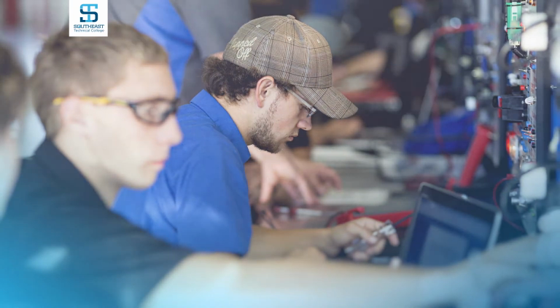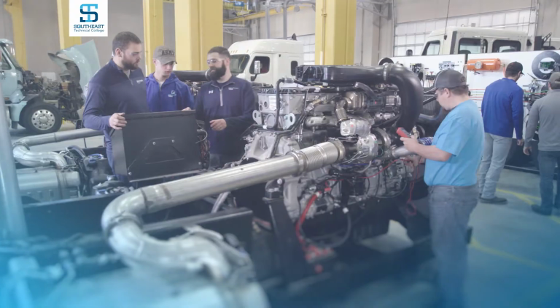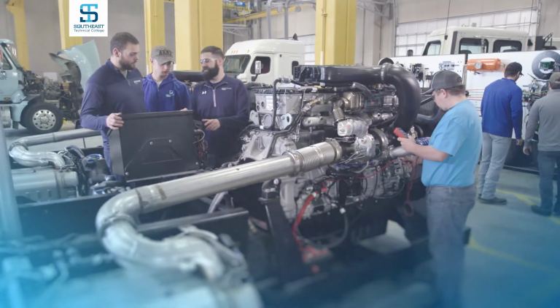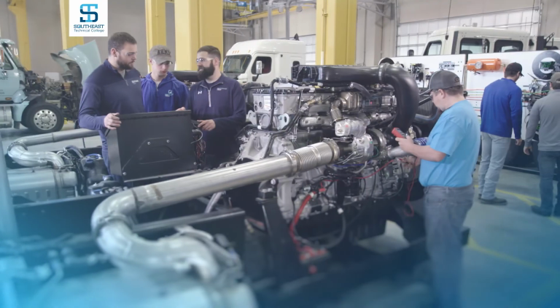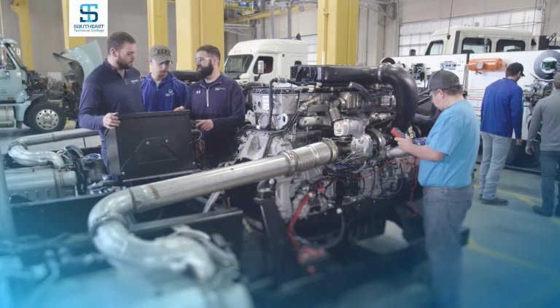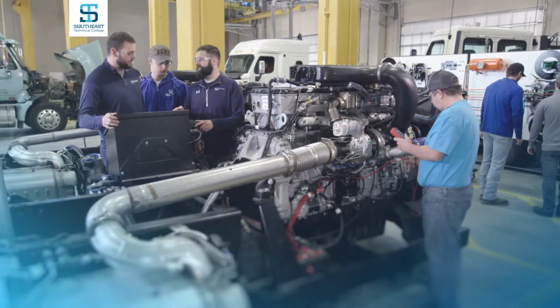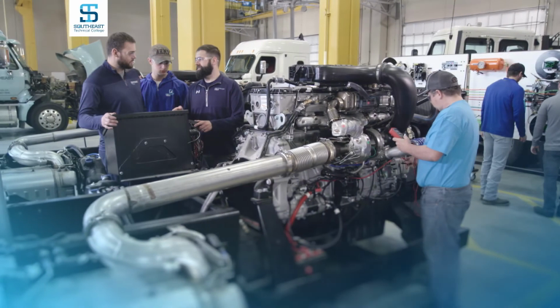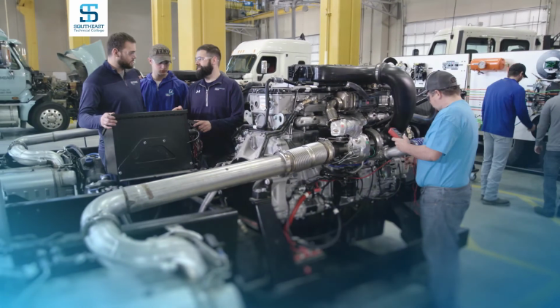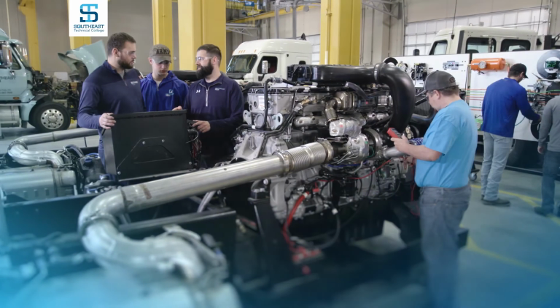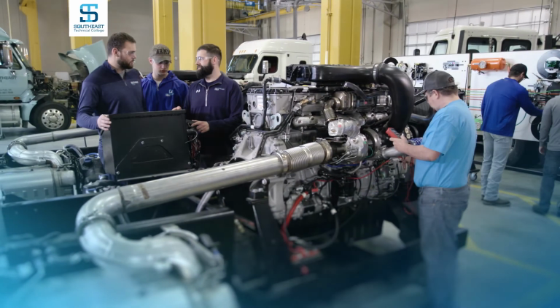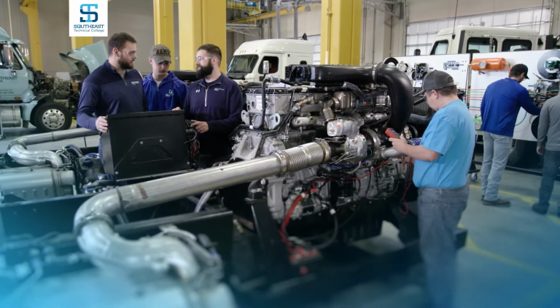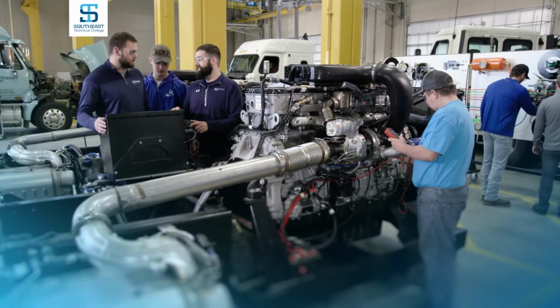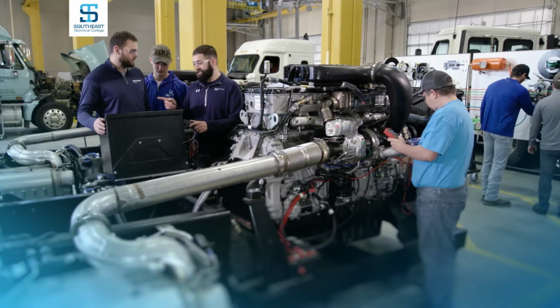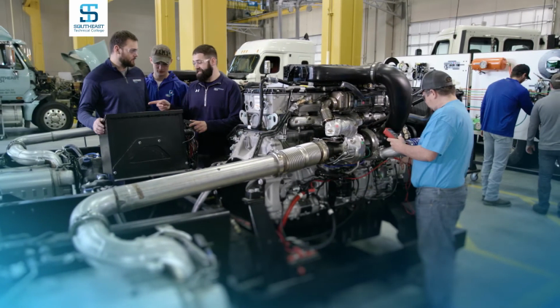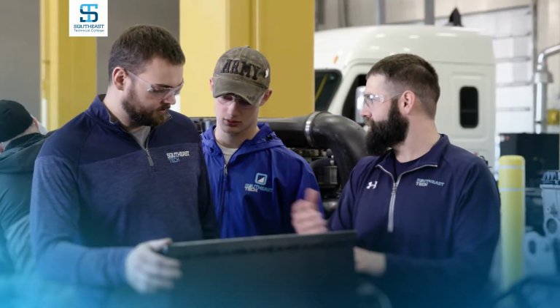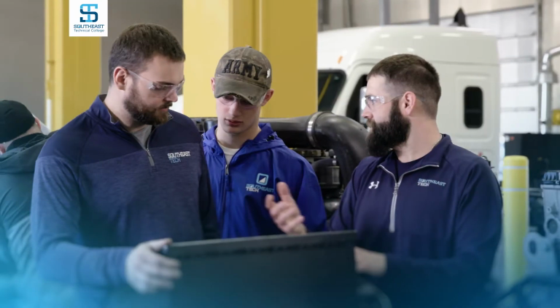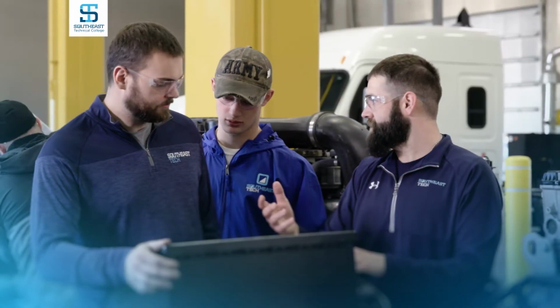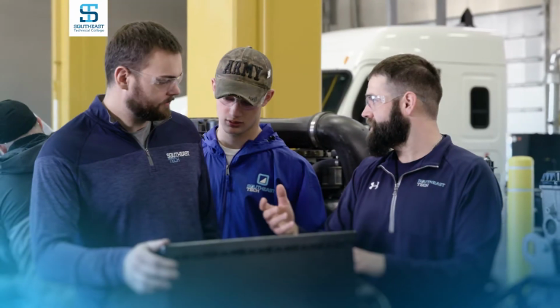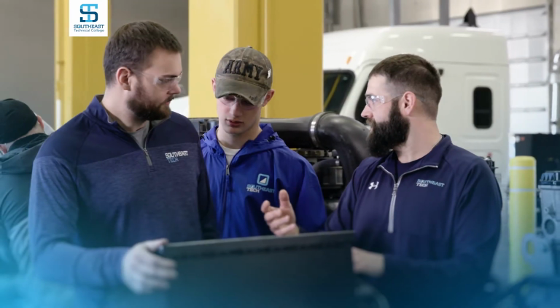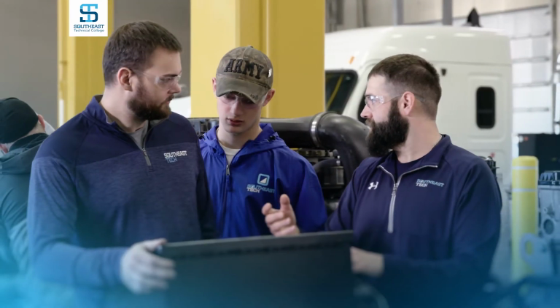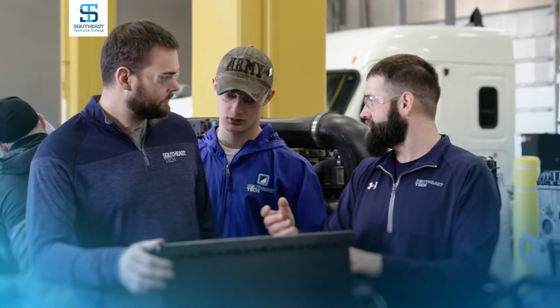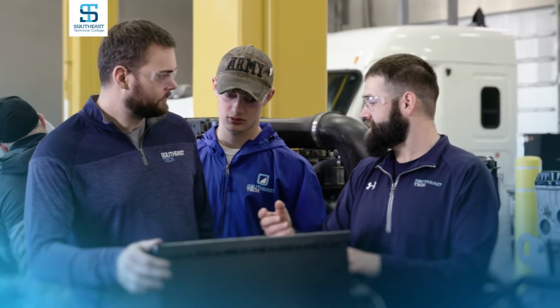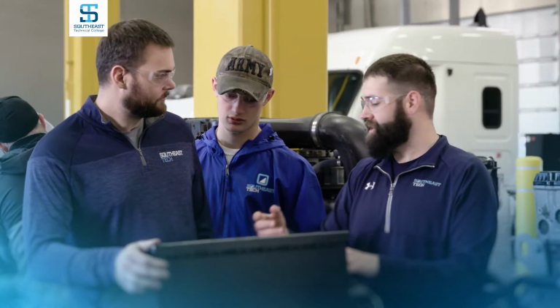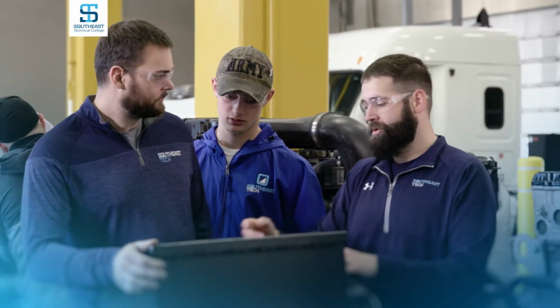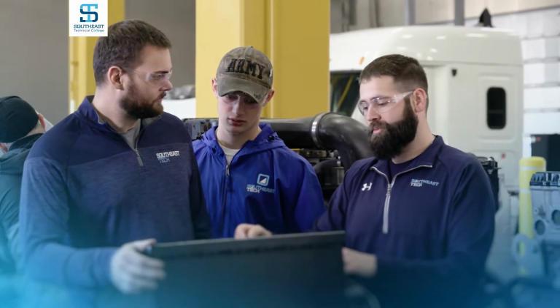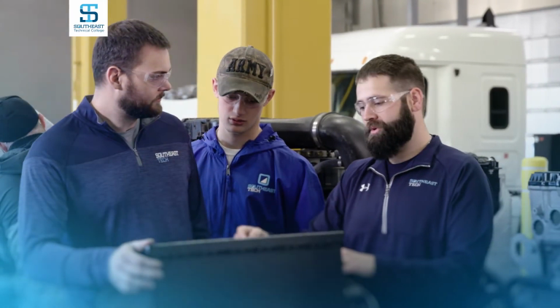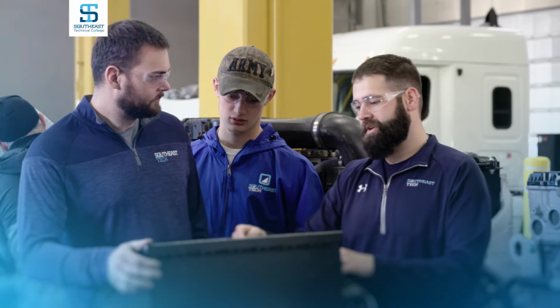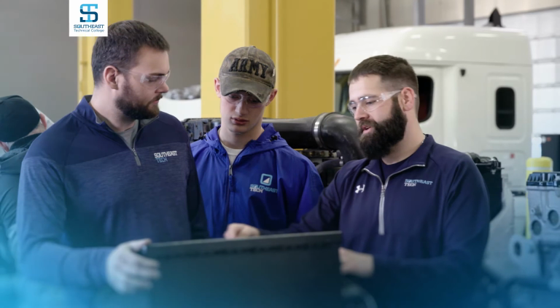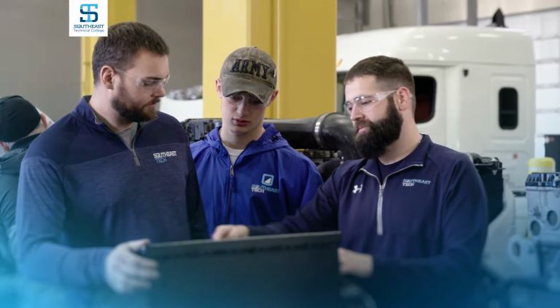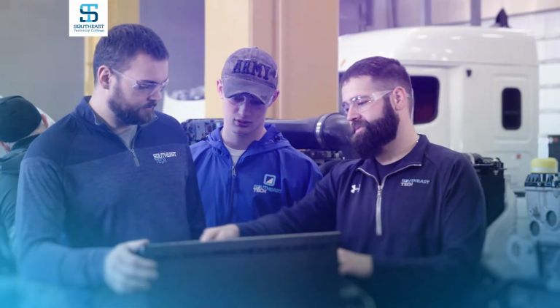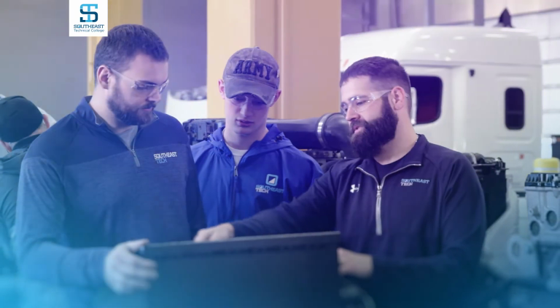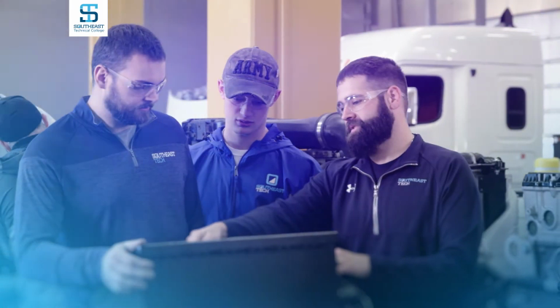All are Build Dakota programs and boast a 100% job placement rate.